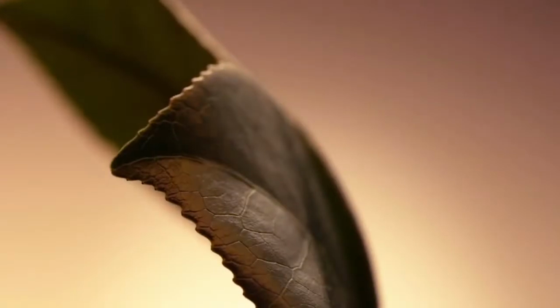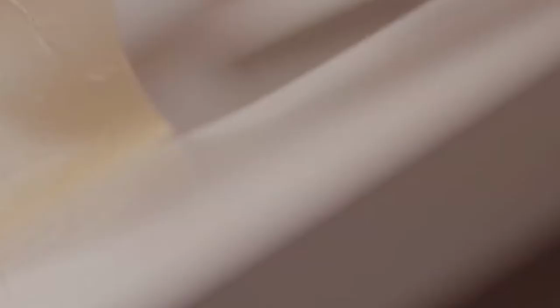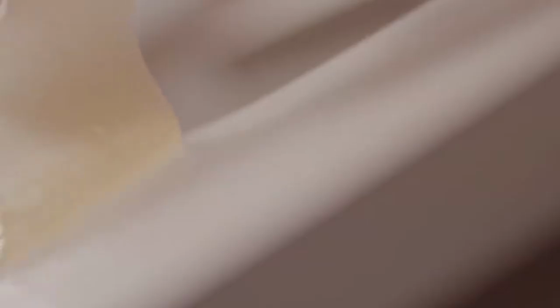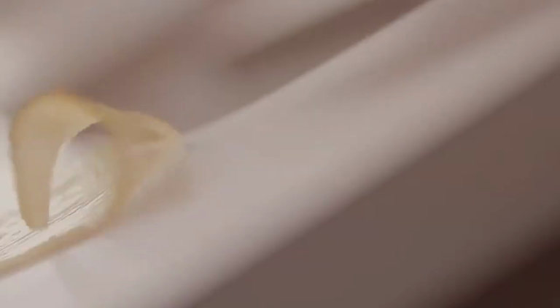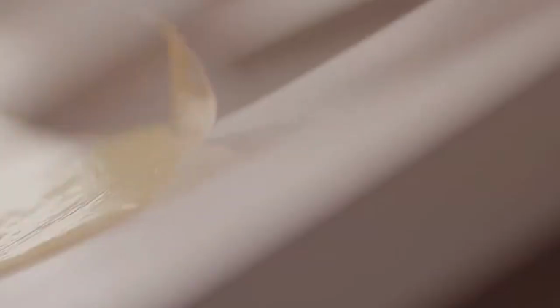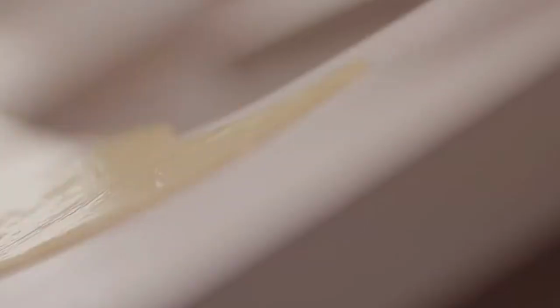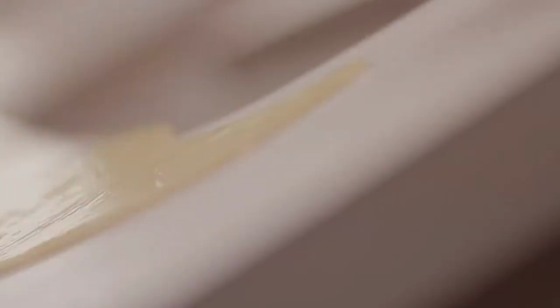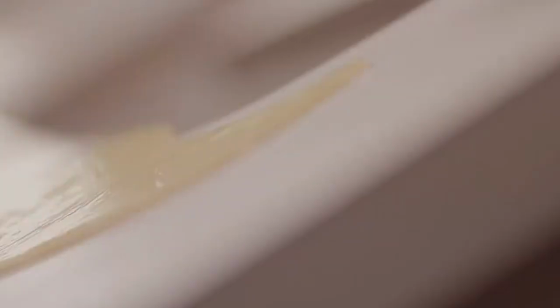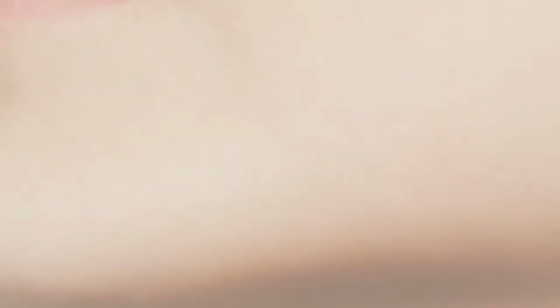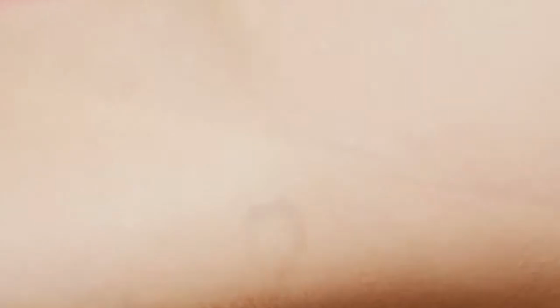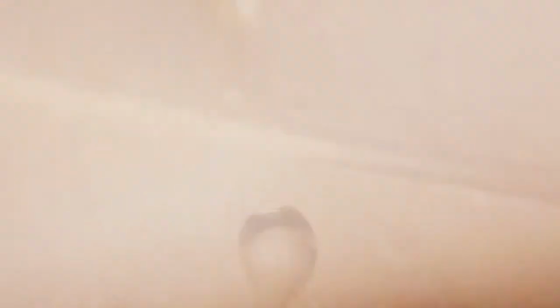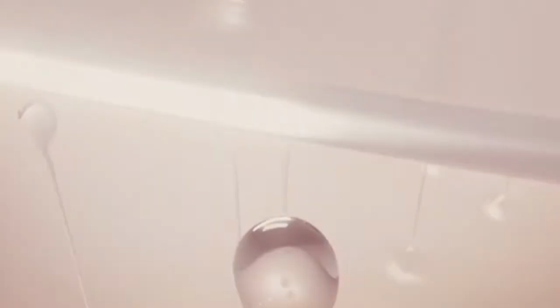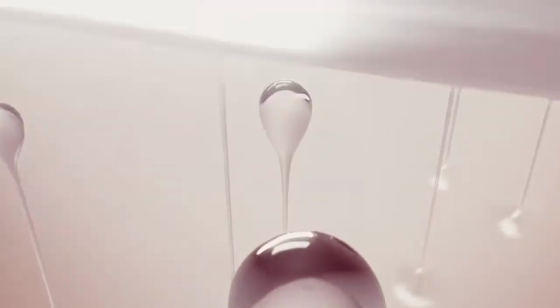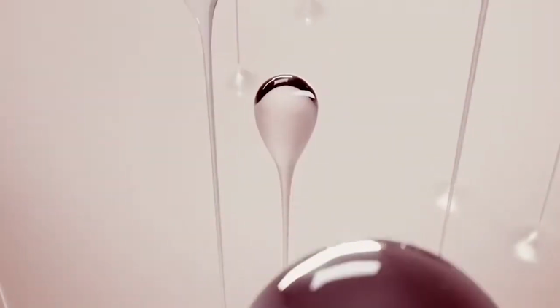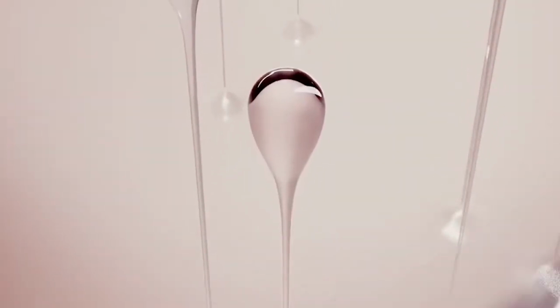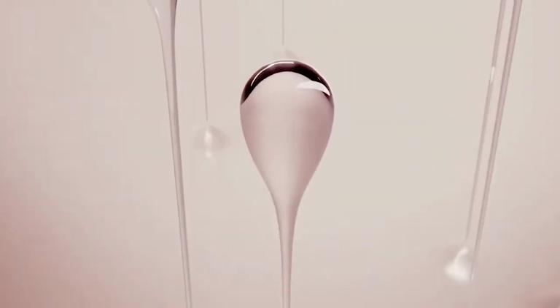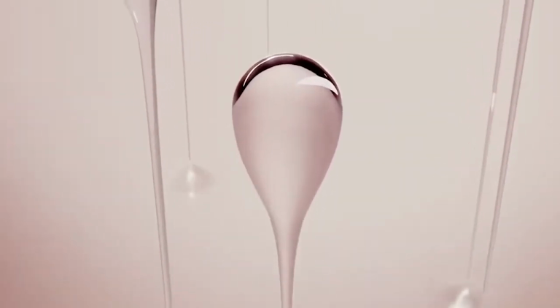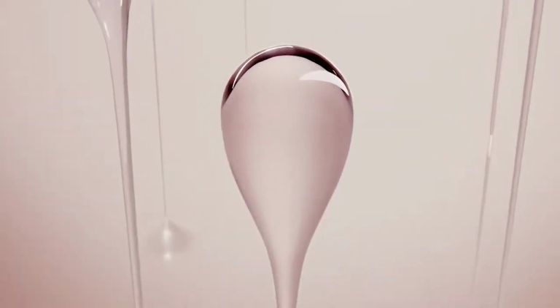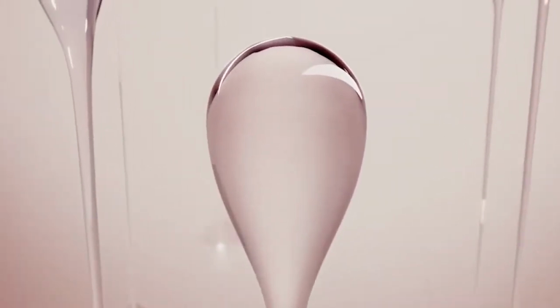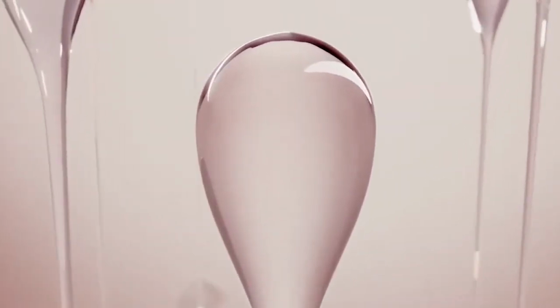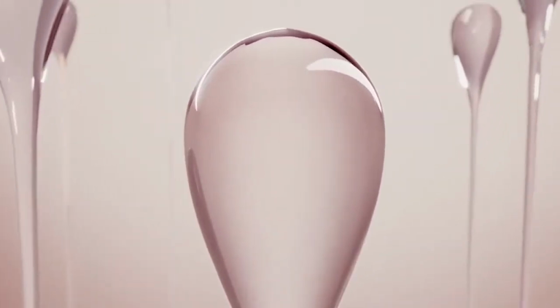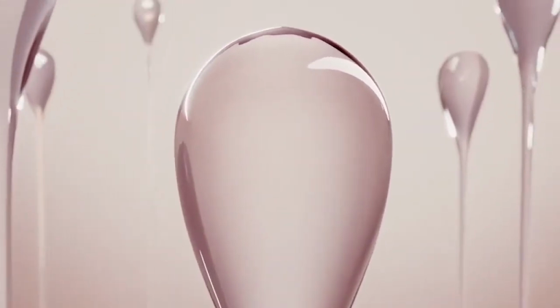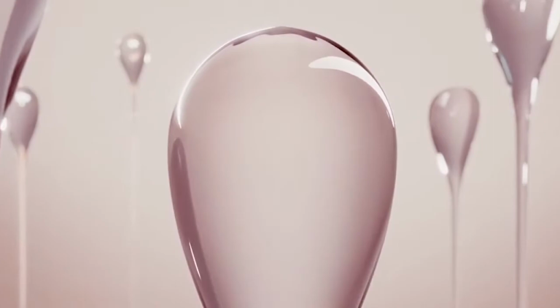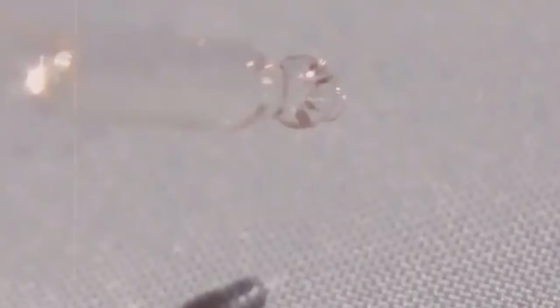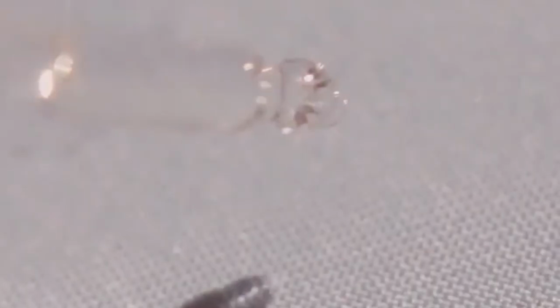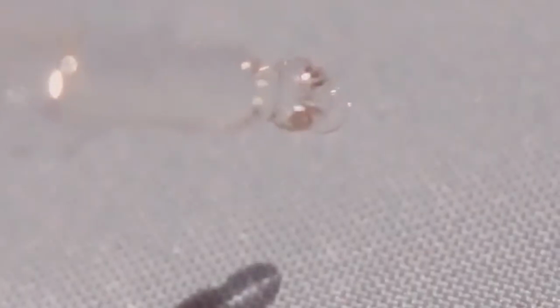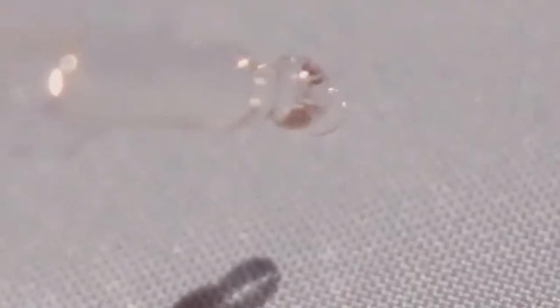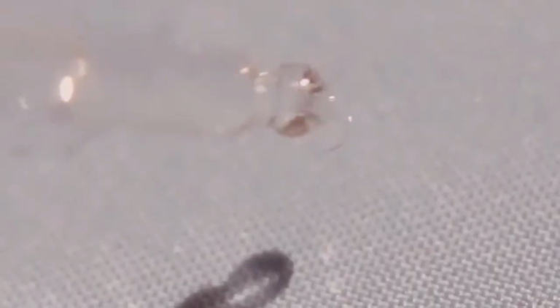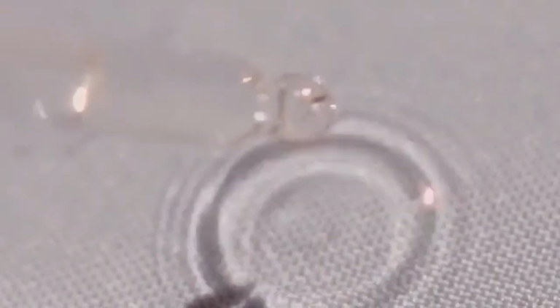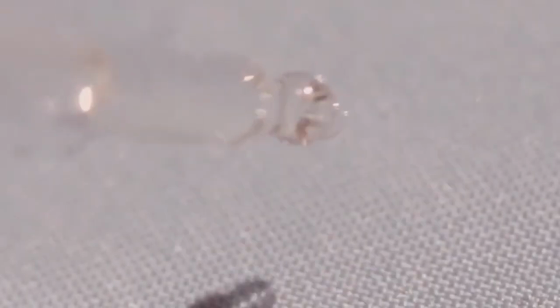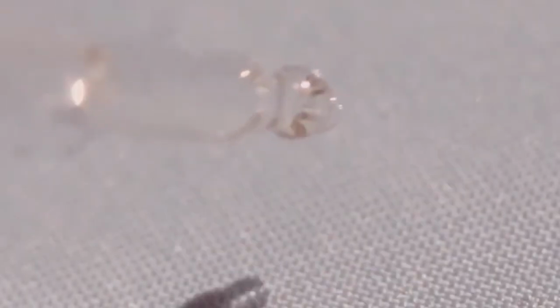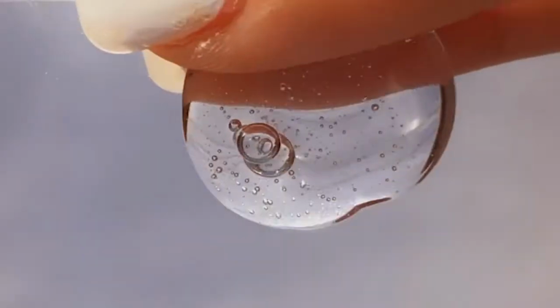Our dual-system patches use a breakout solution to target blemishes and a hydrating serum to reduce irritation while locking in moisture.